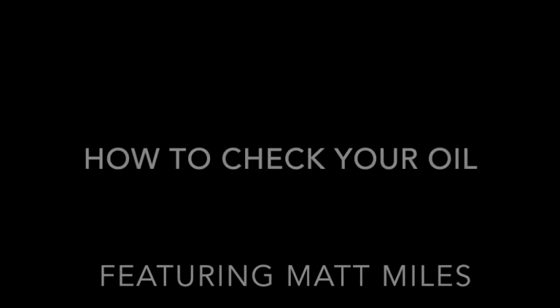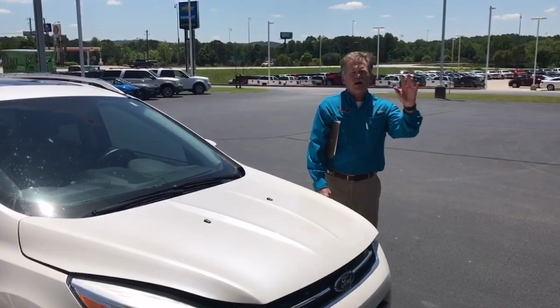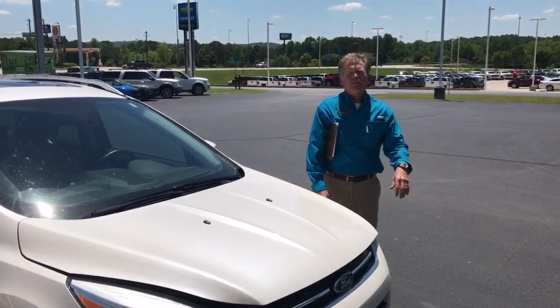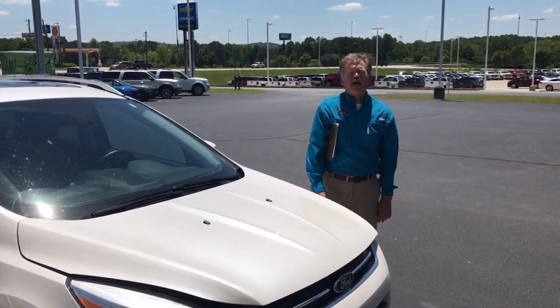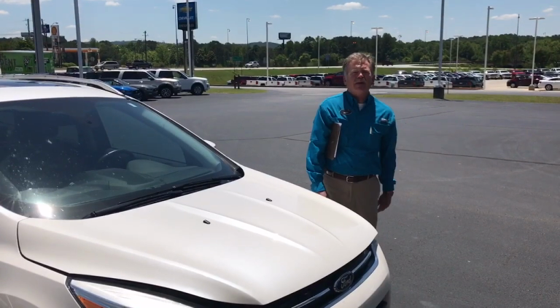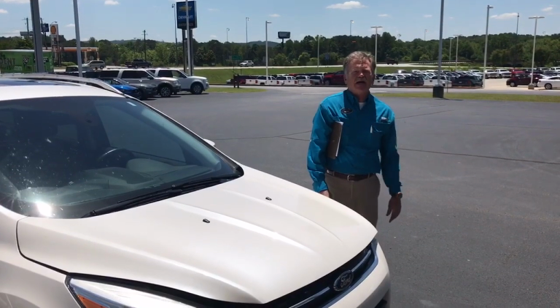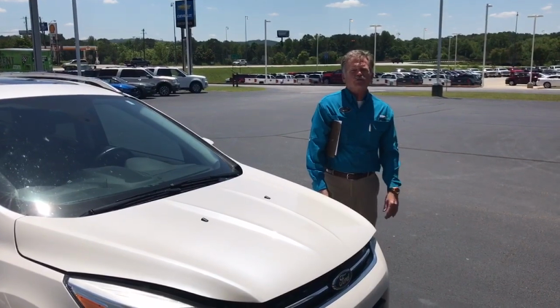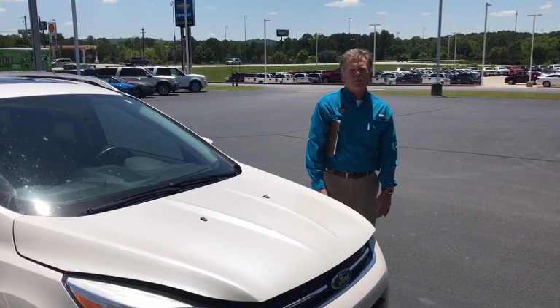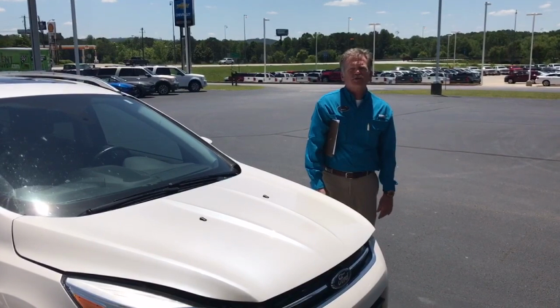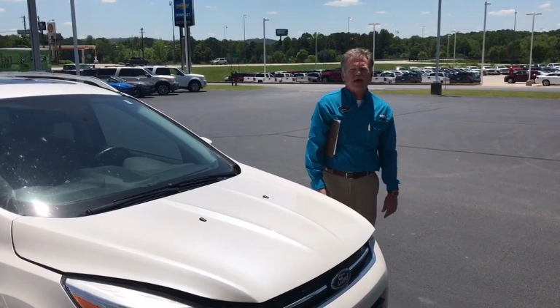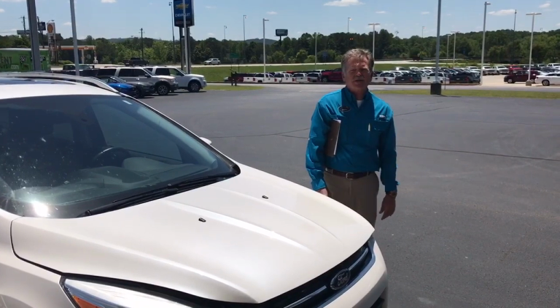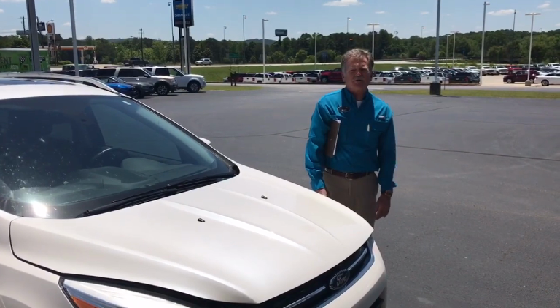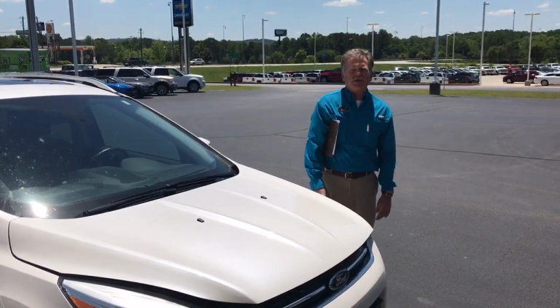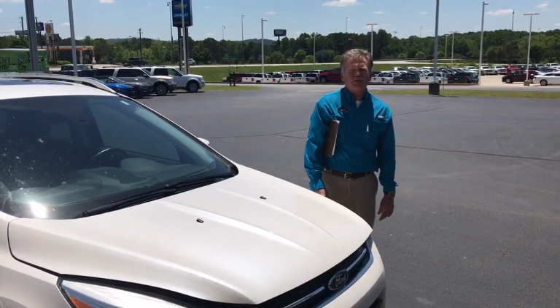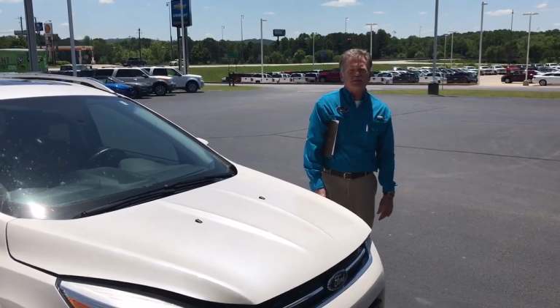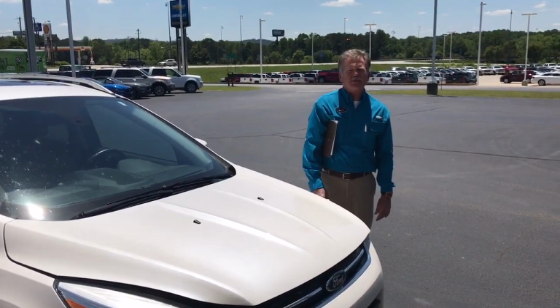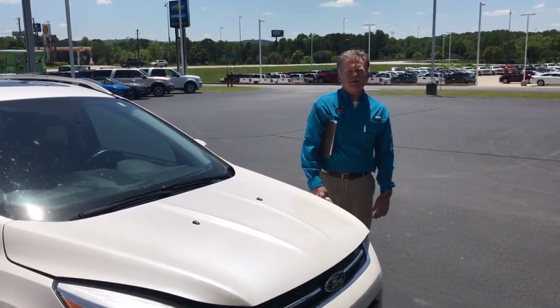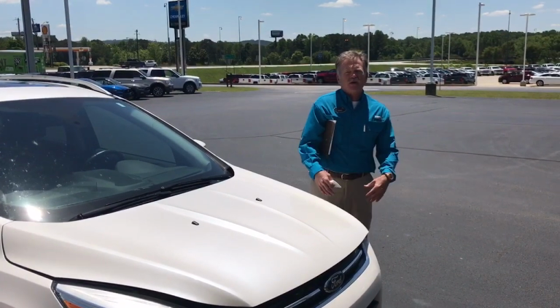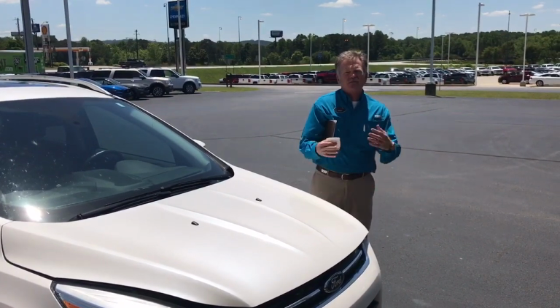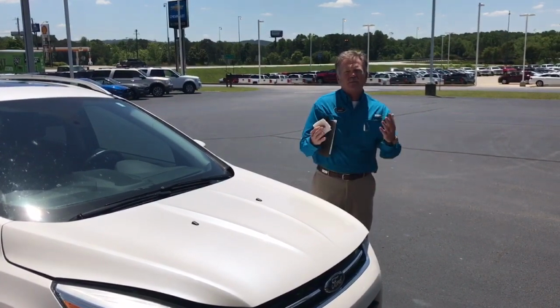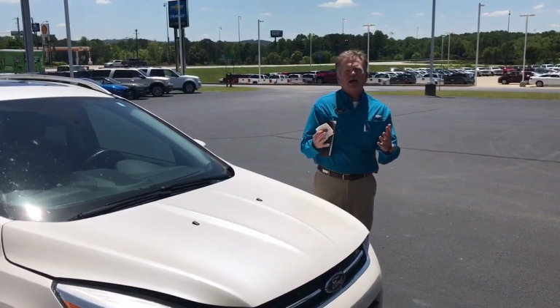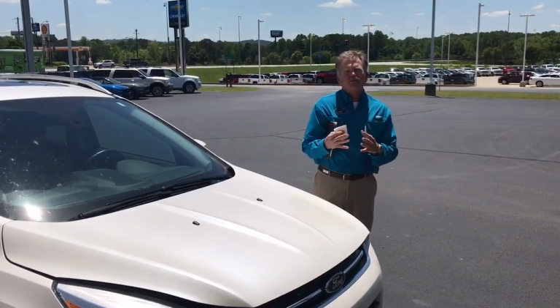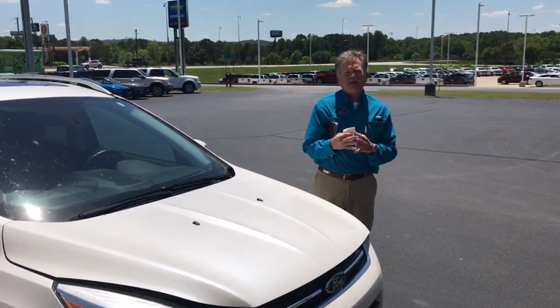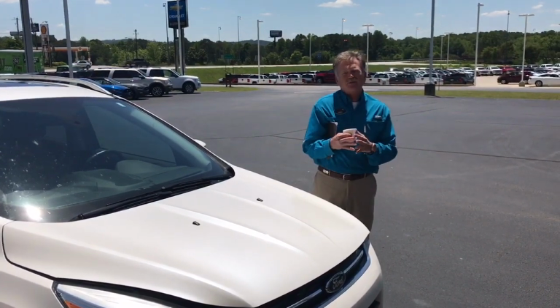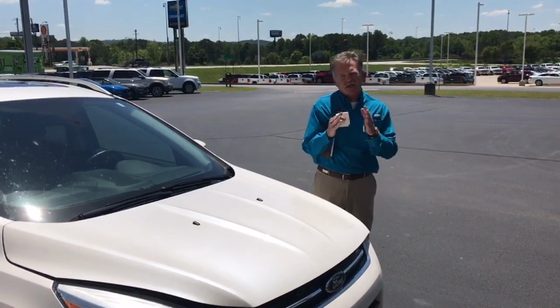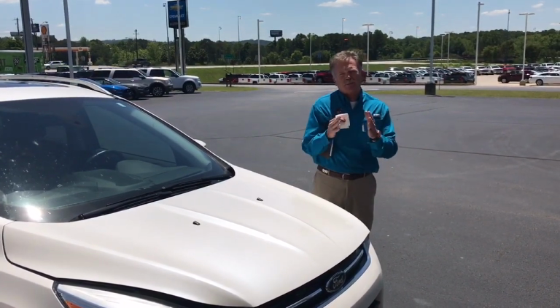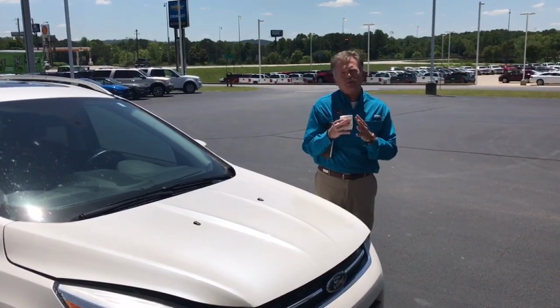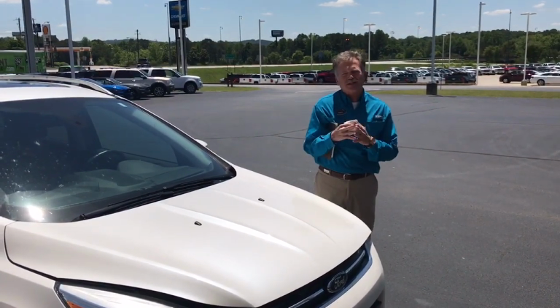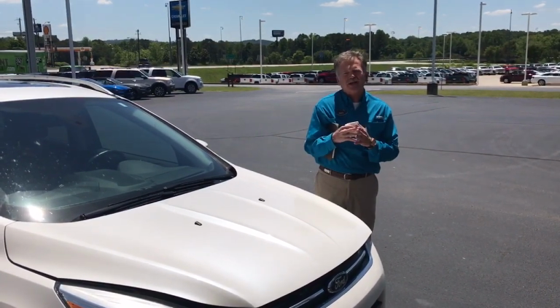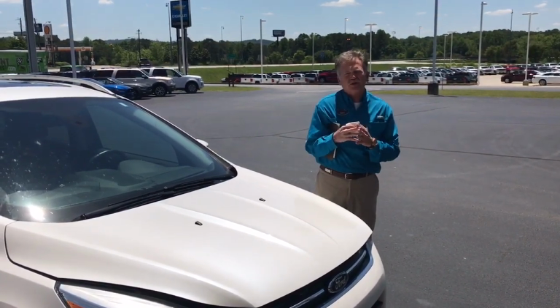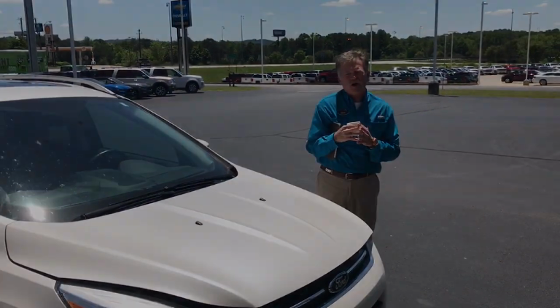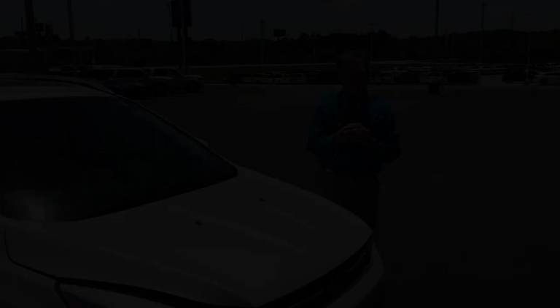Hello, I'm Matt Miles with Buster Miles Auto Dealerships. We have some base specials to help you take care of your car.